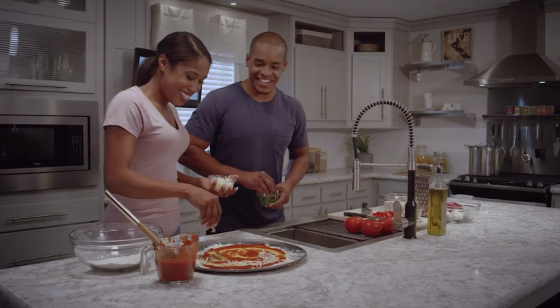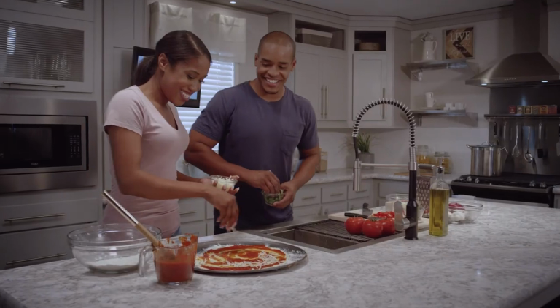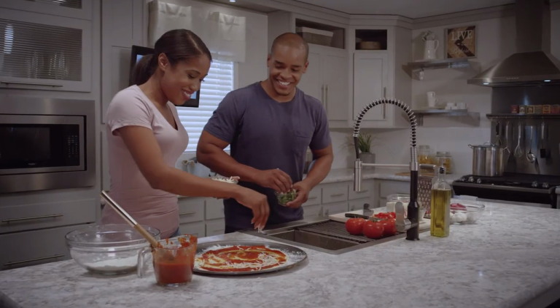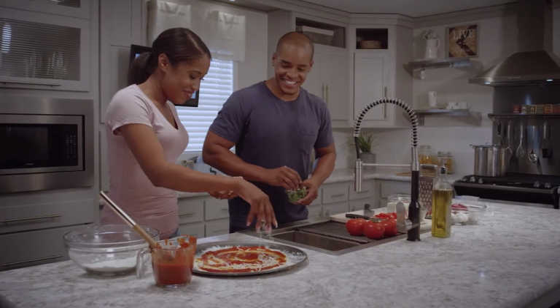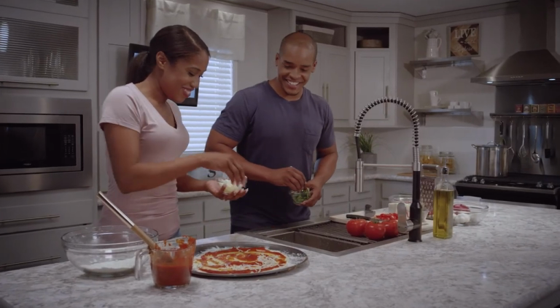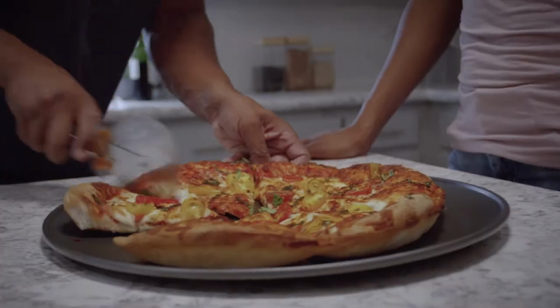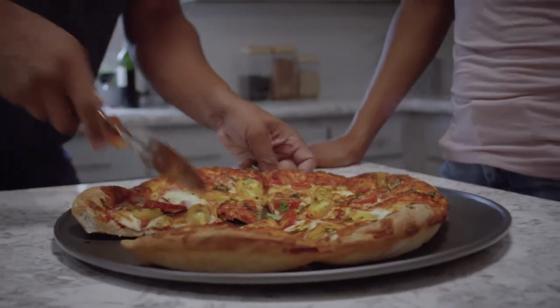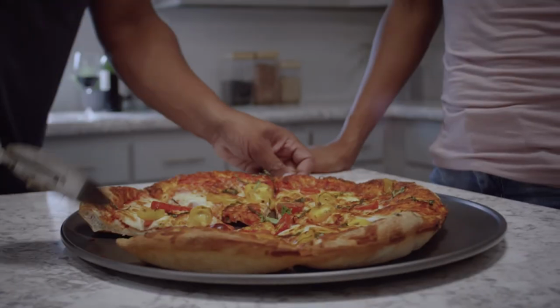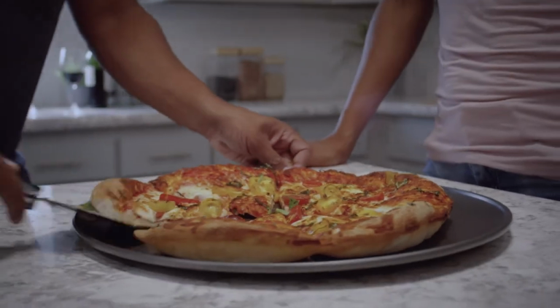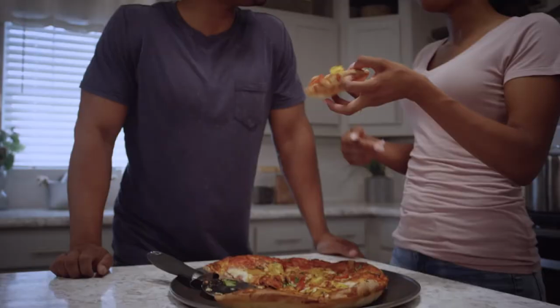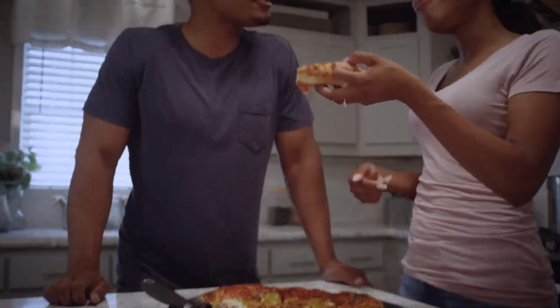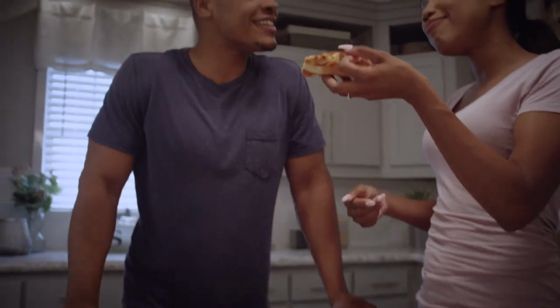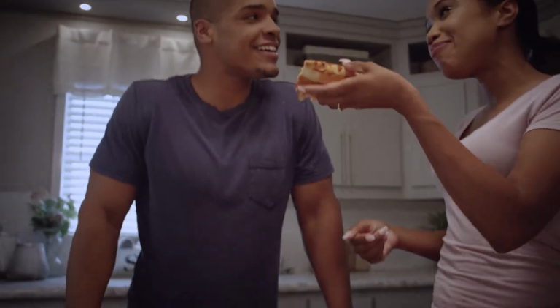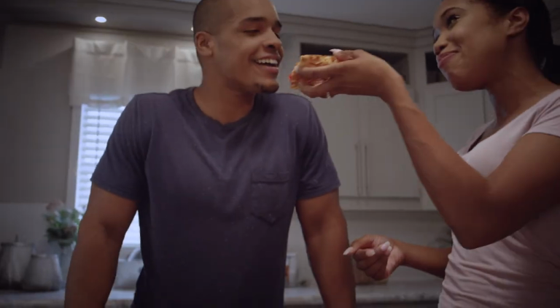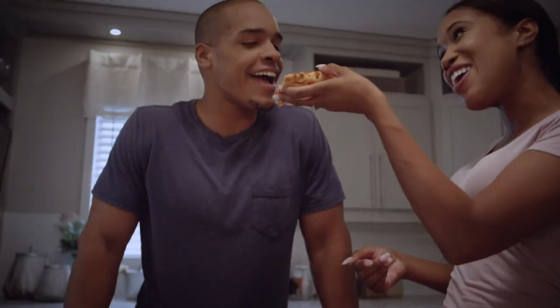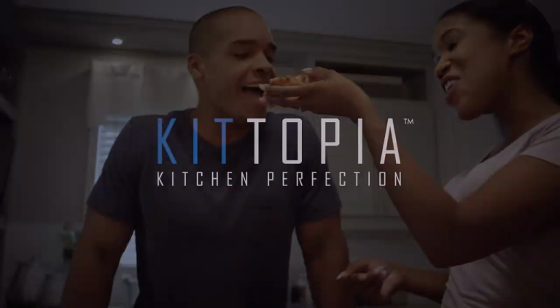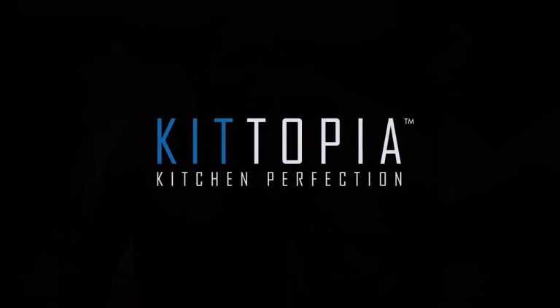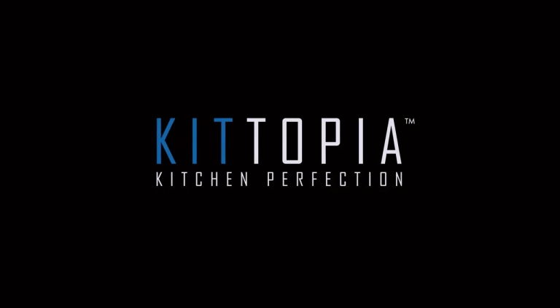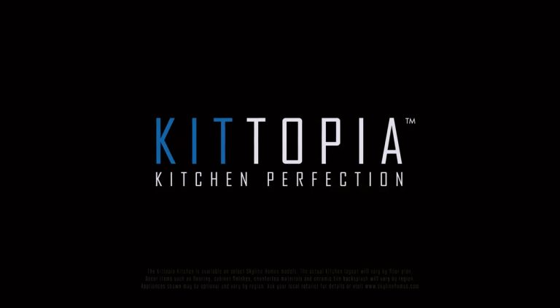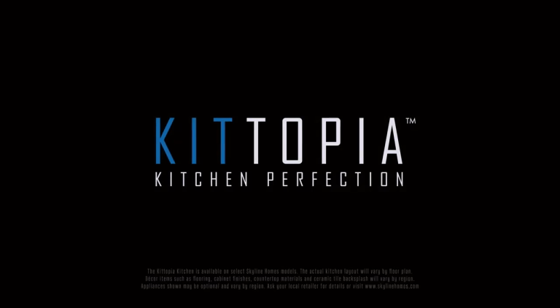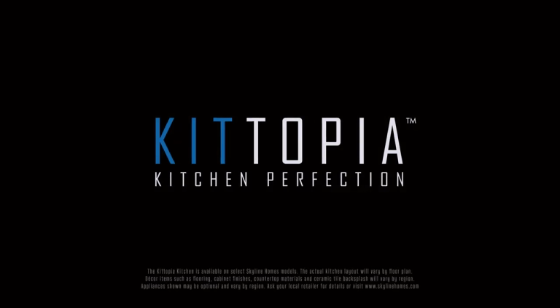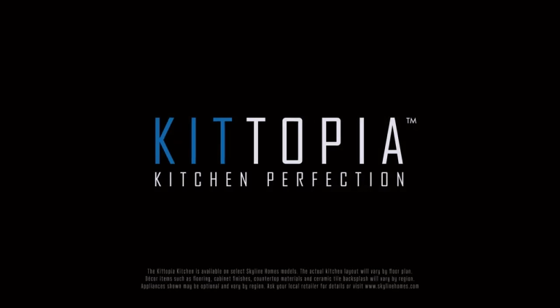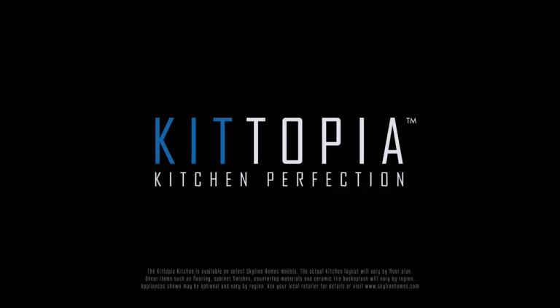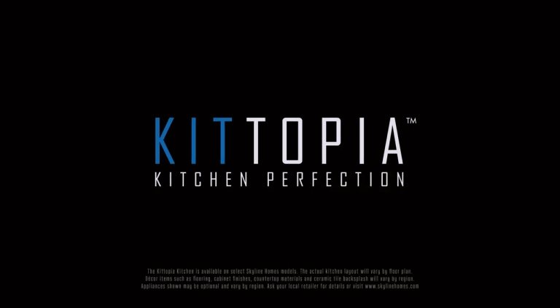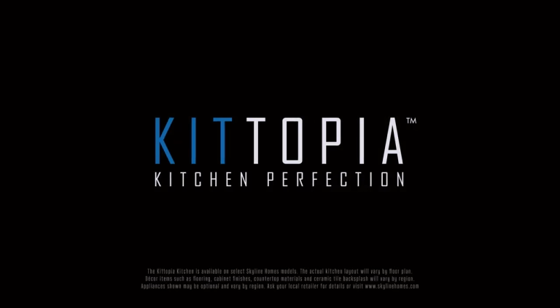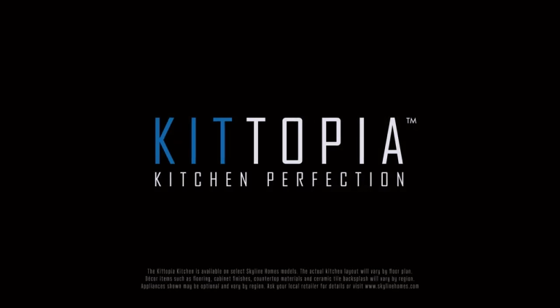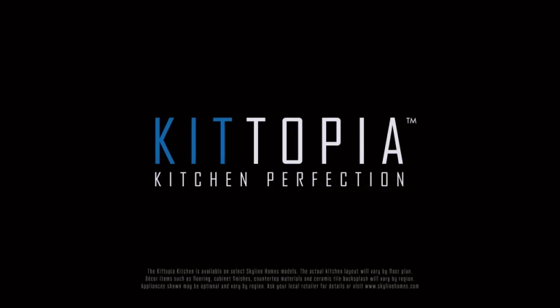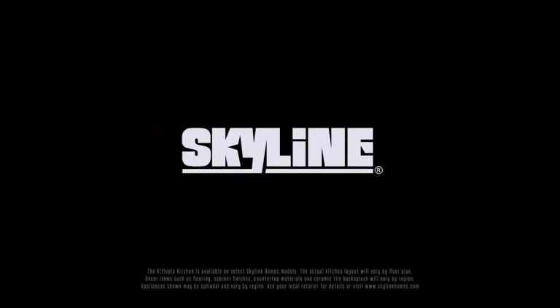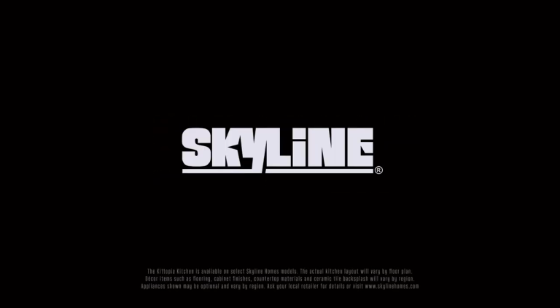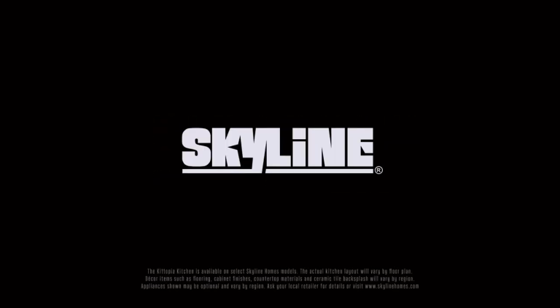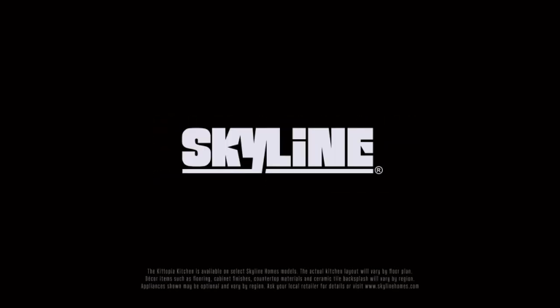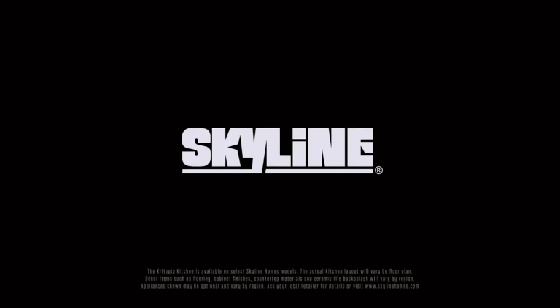The Ketopia kitchen design, available exclusively in Skyline Homes. Learn more at skylinehomes.com.